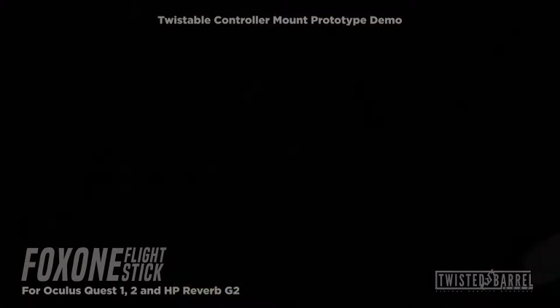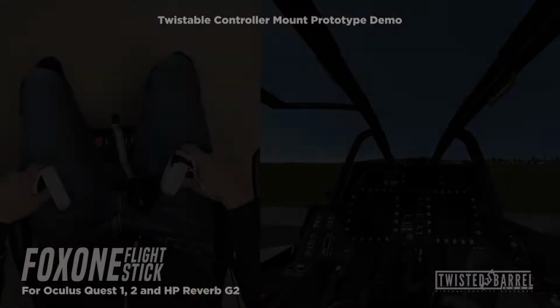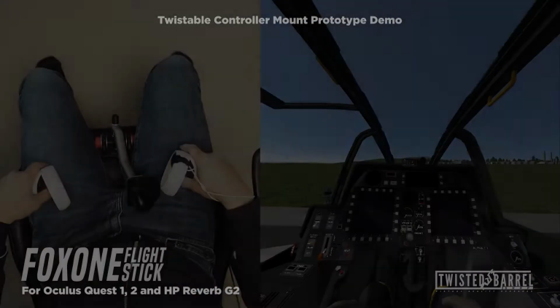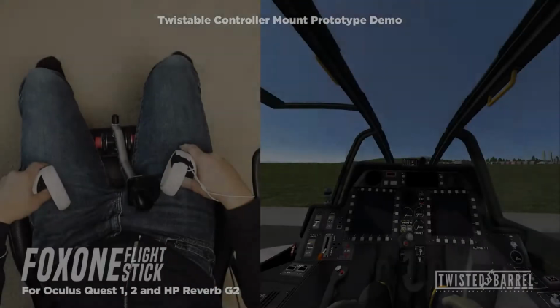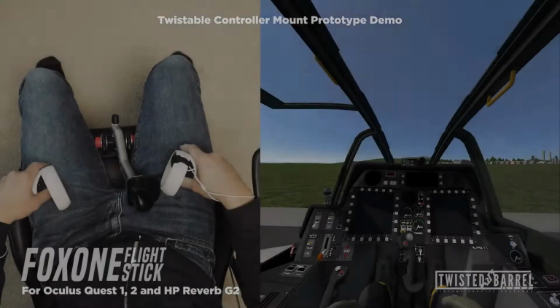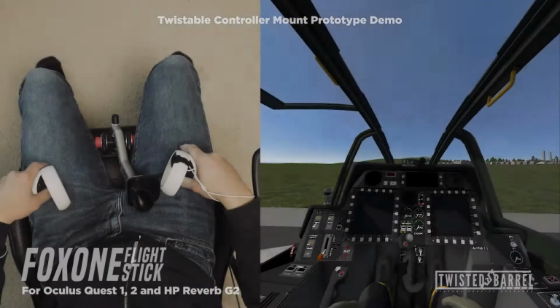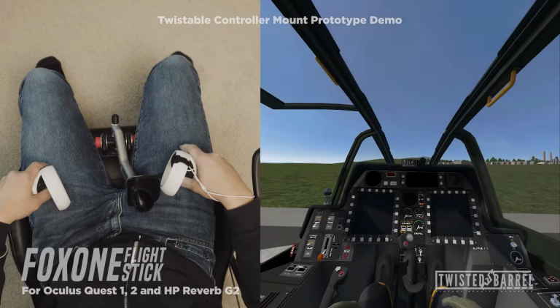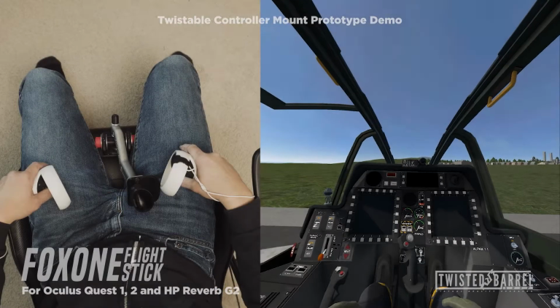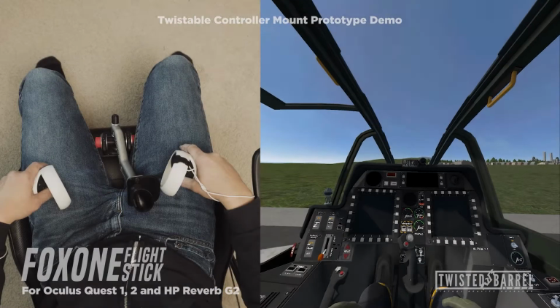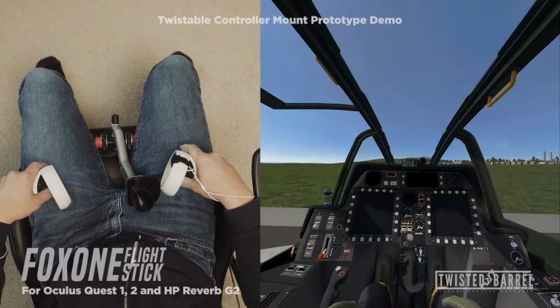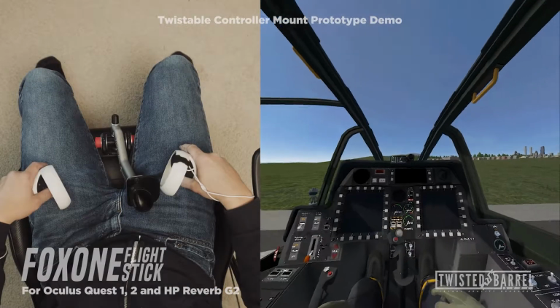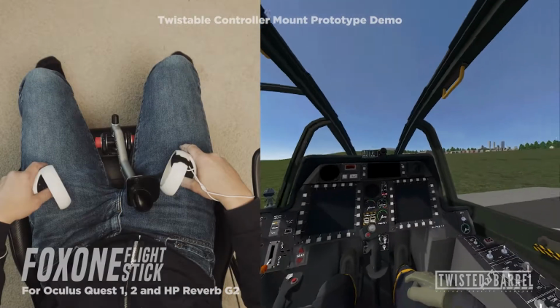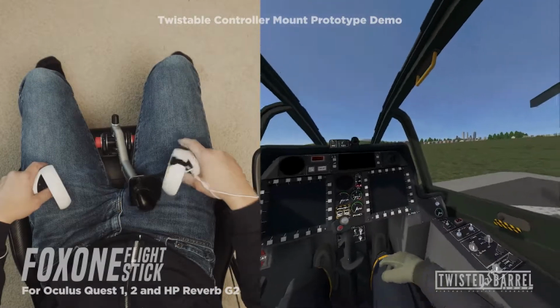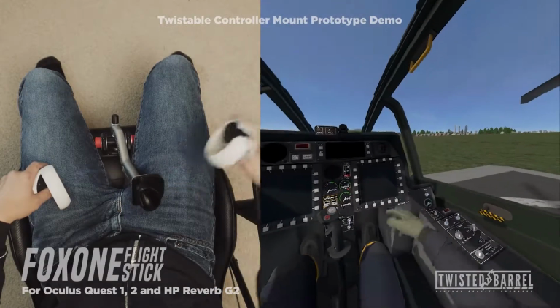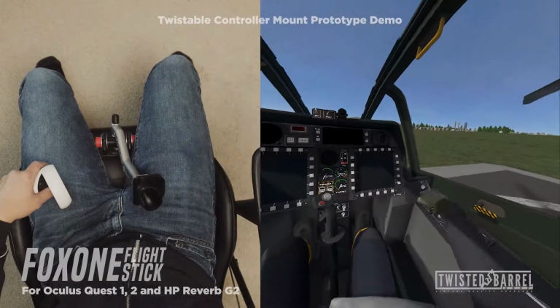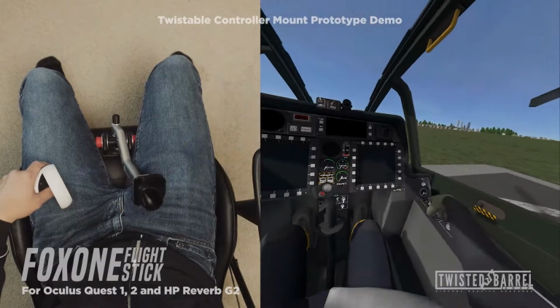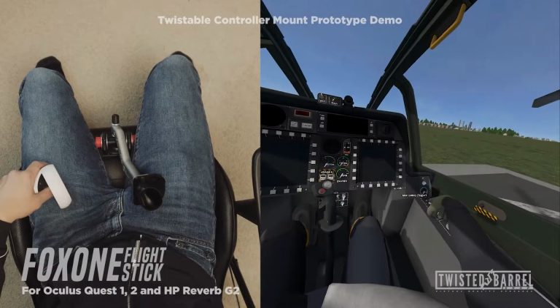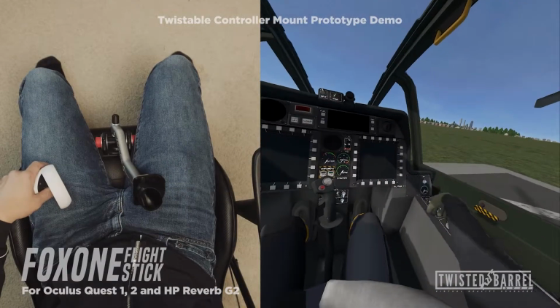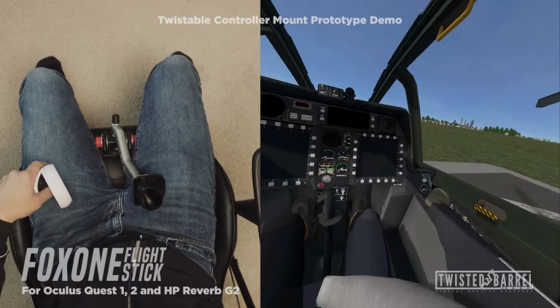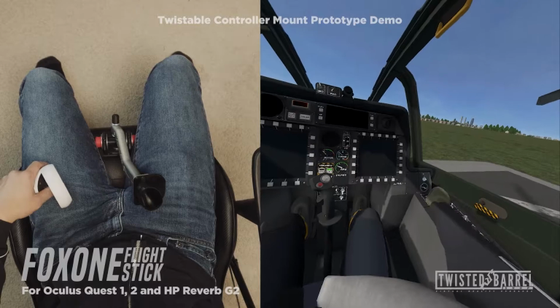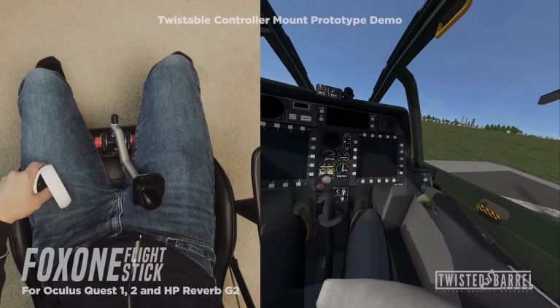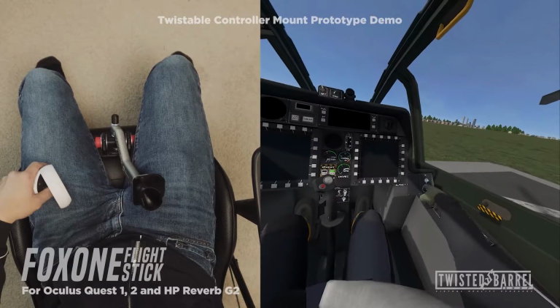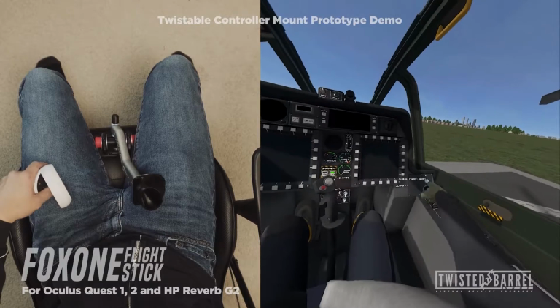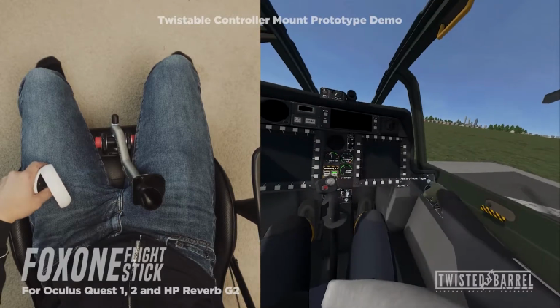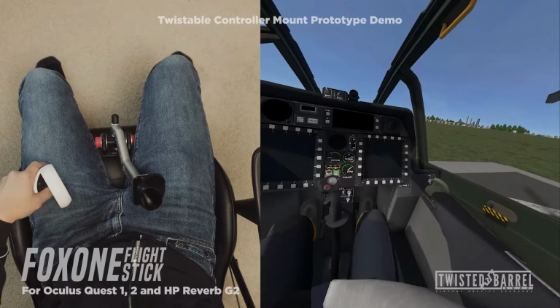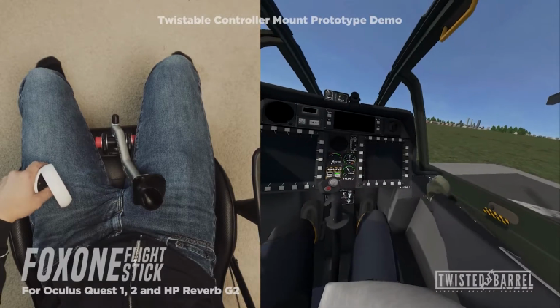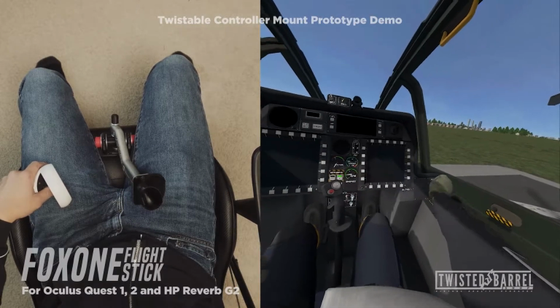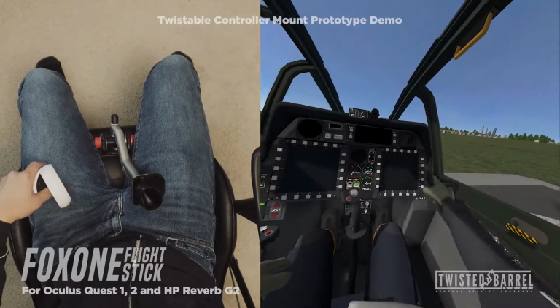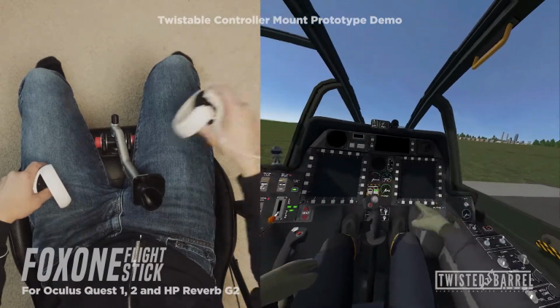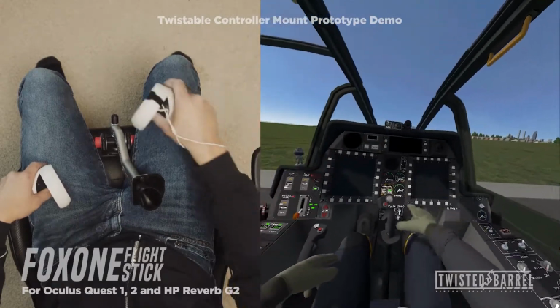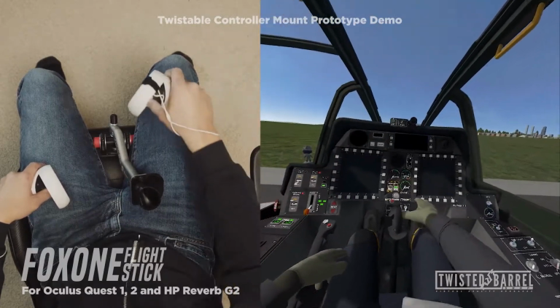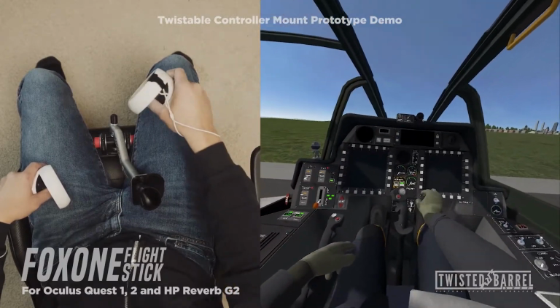Get up and running and prepare for takeoff. Your first challenge will be to rise to 50 feet and then land right back where you started.